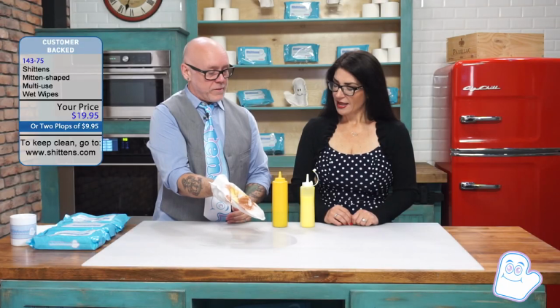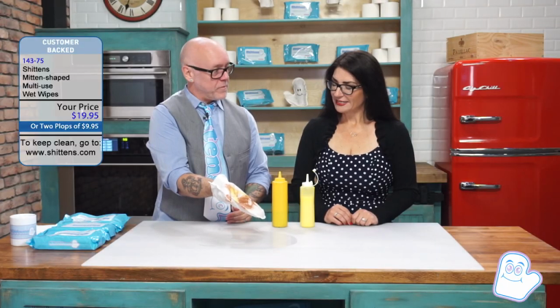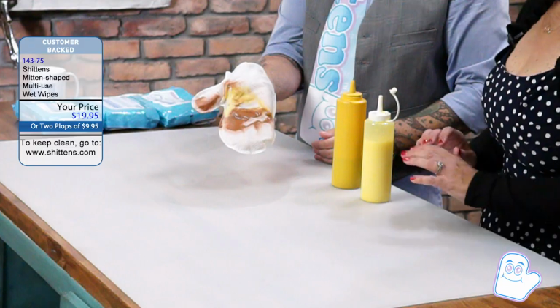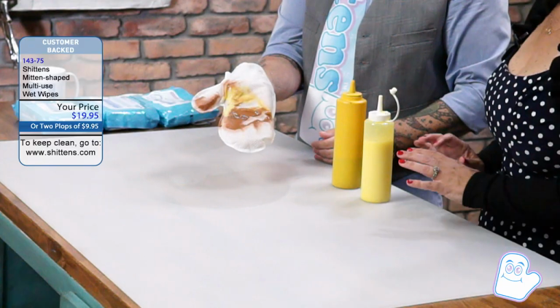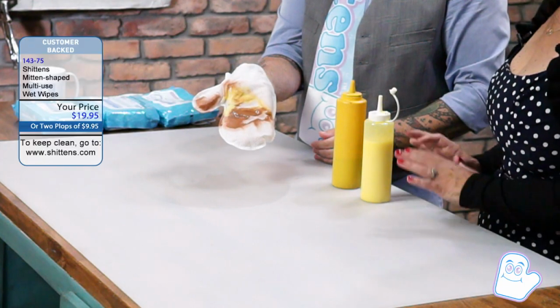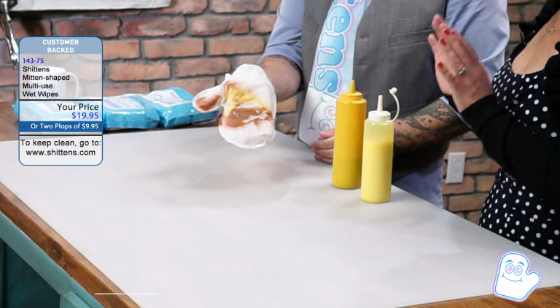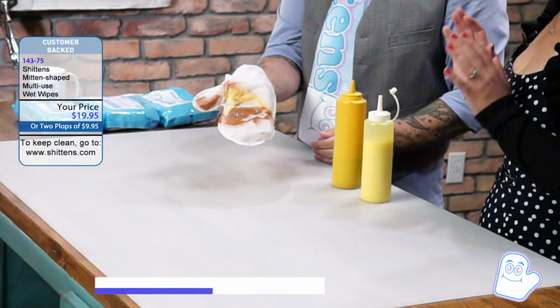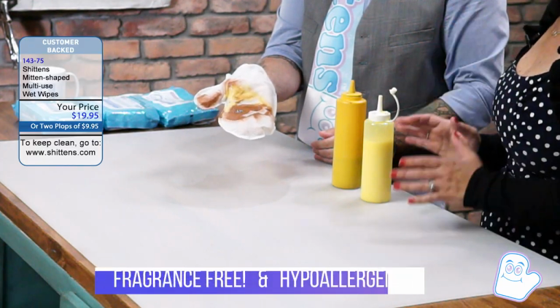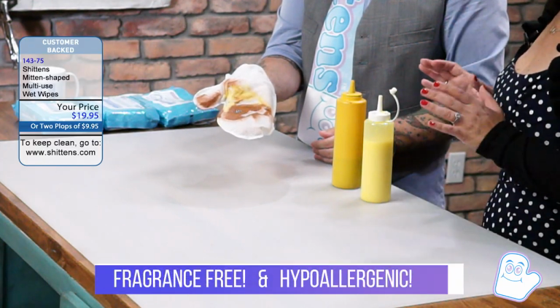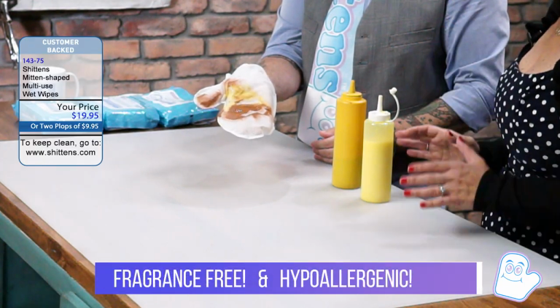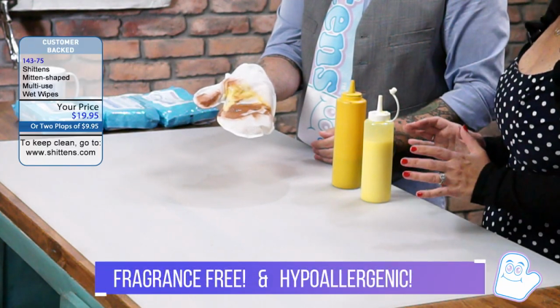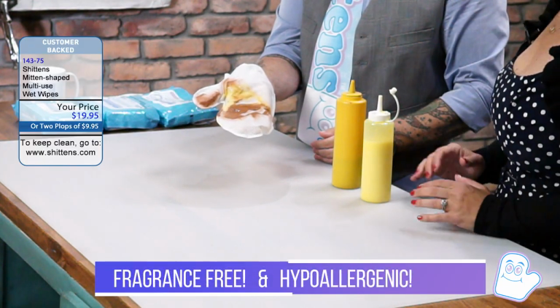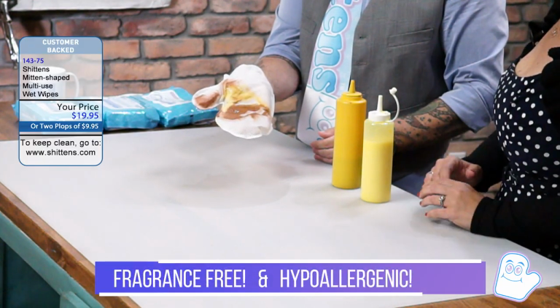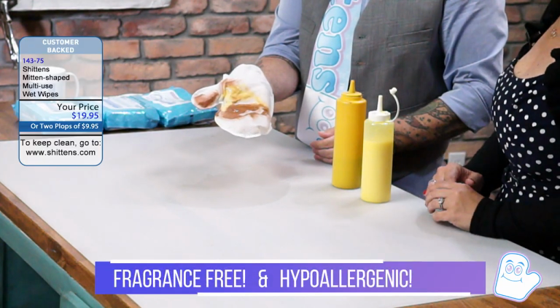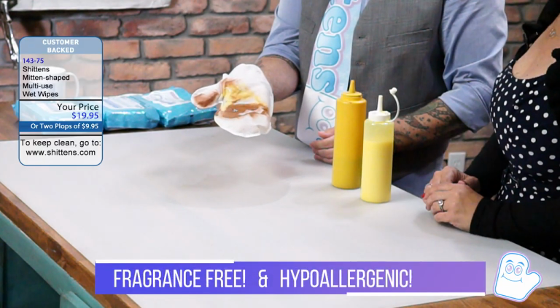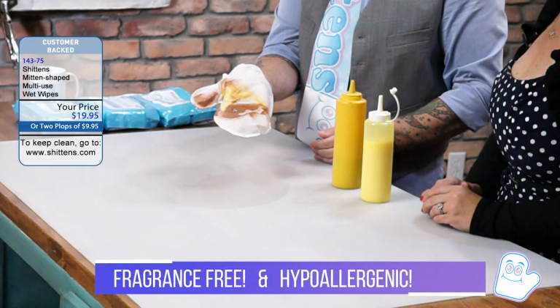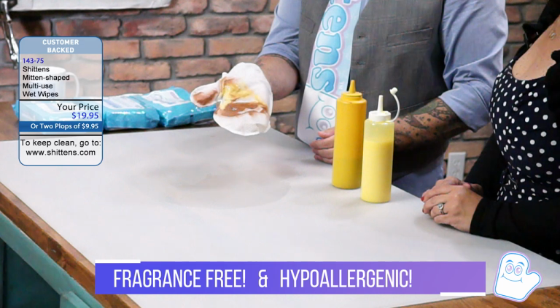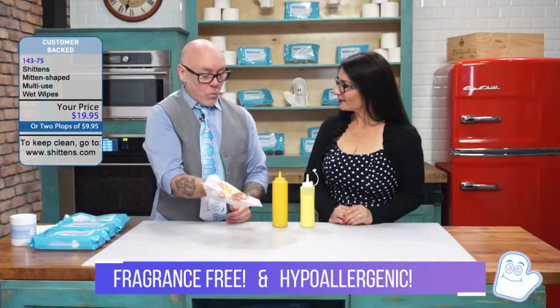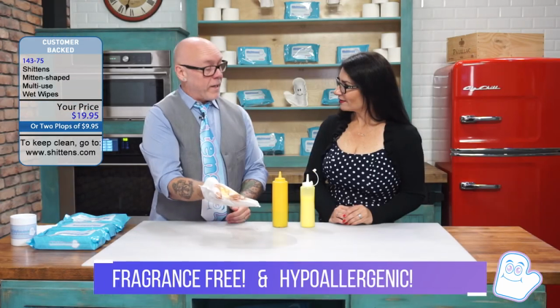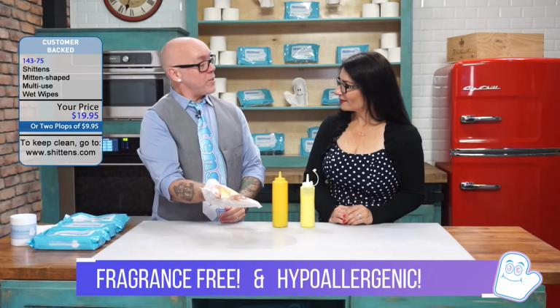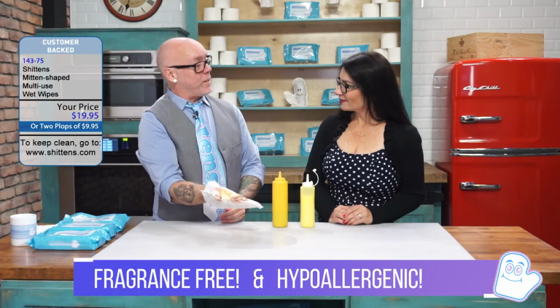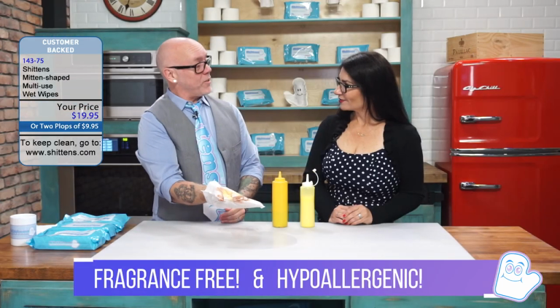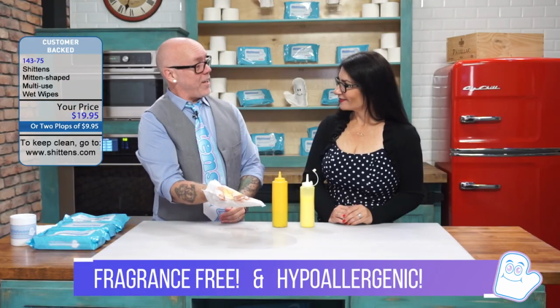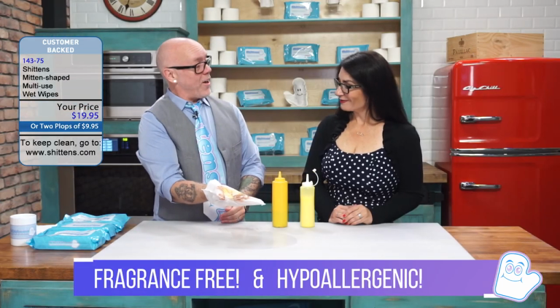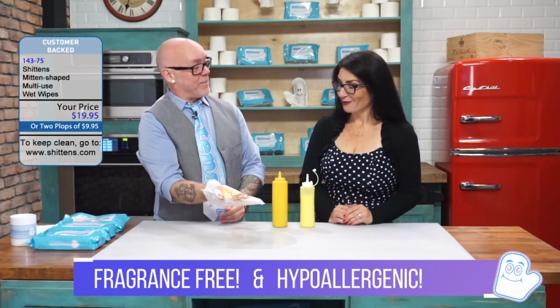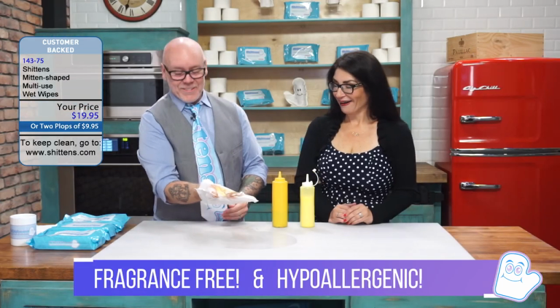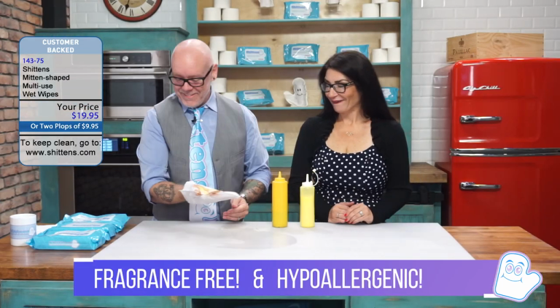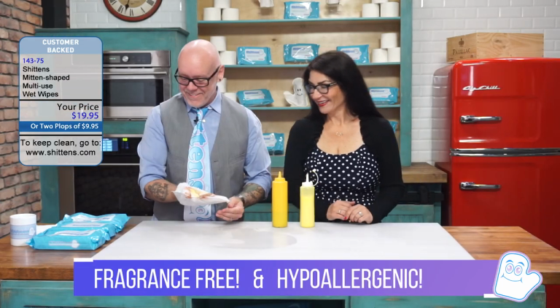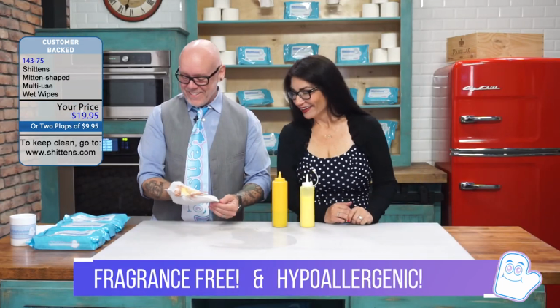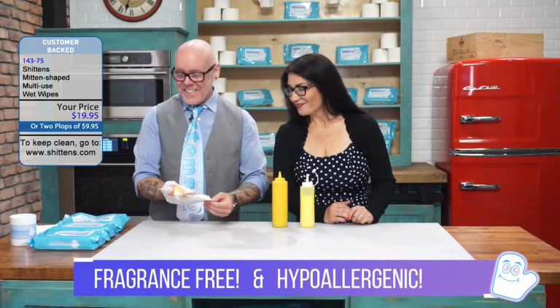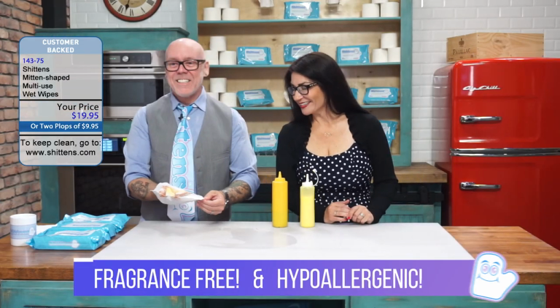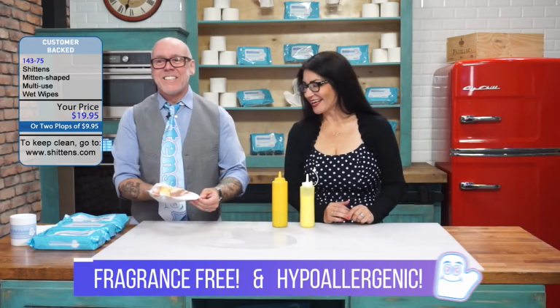And did I hear that these are fragrance-free and hypoallergenic? Yes, Rachel, they are. Wow. Fantastic.